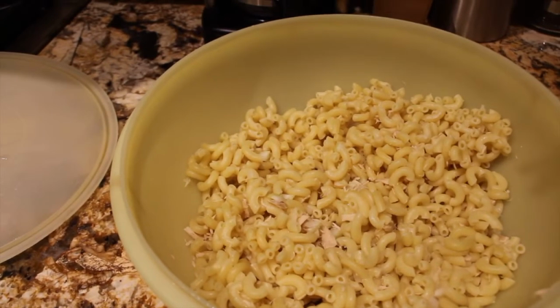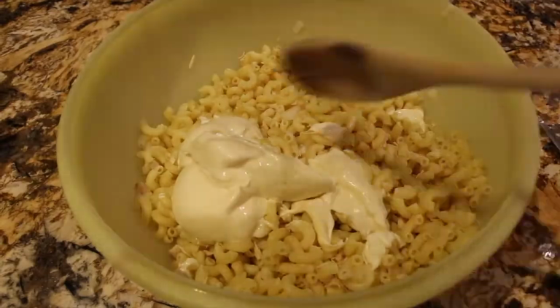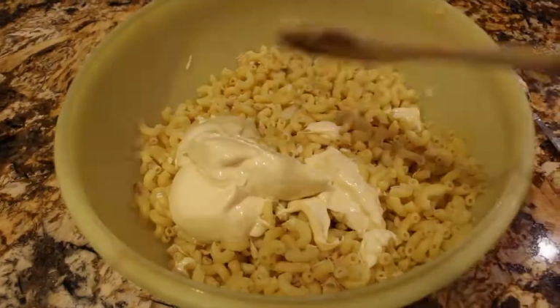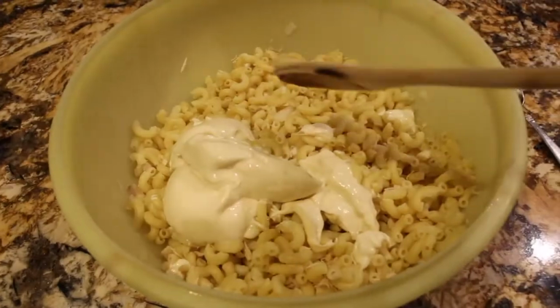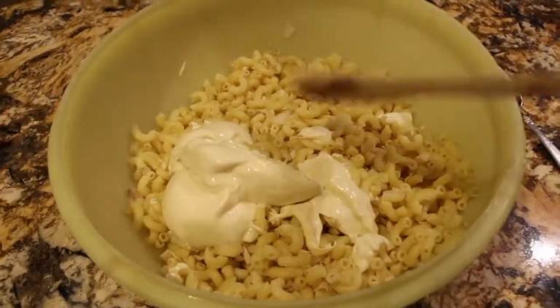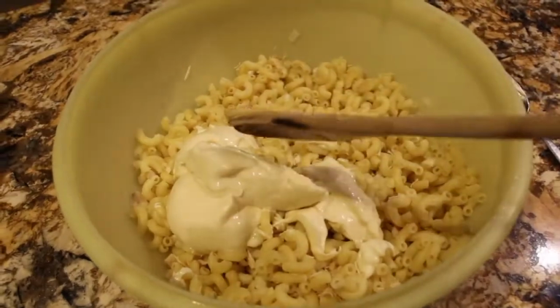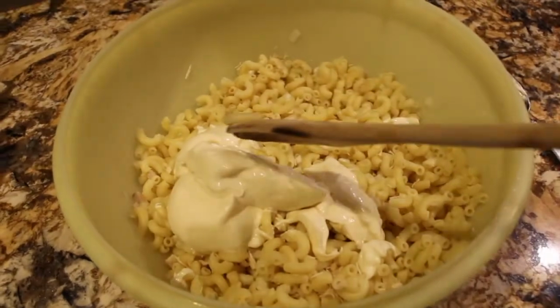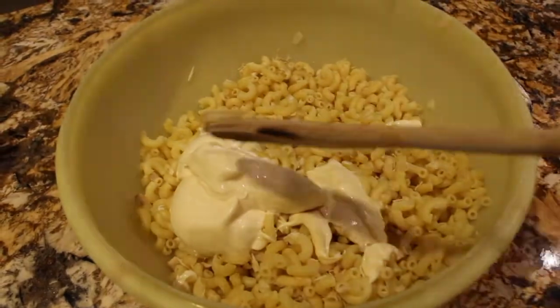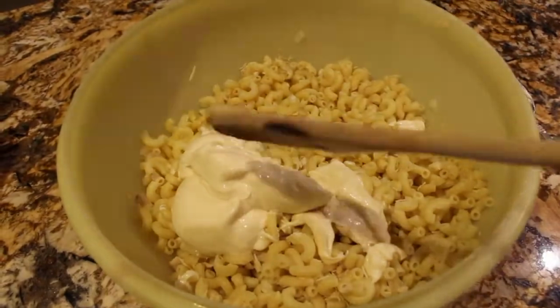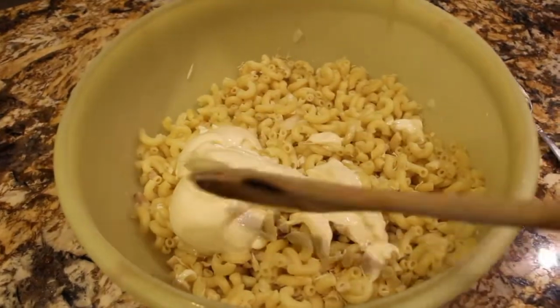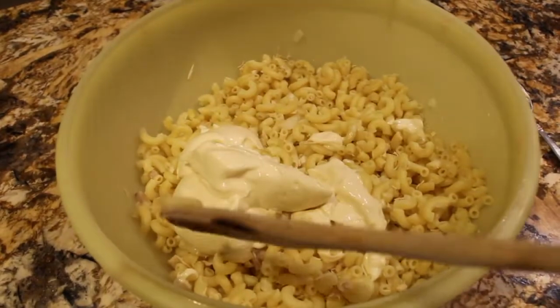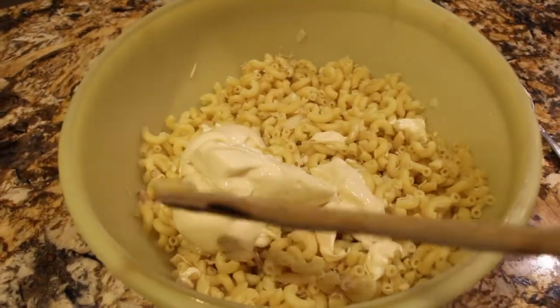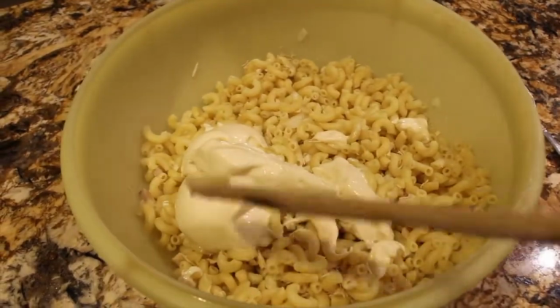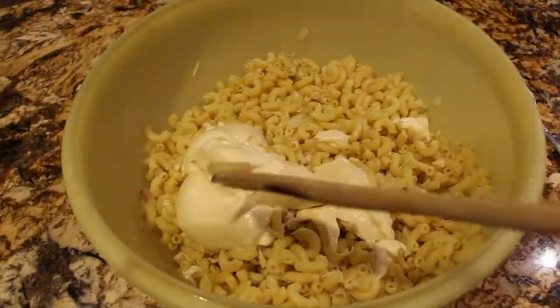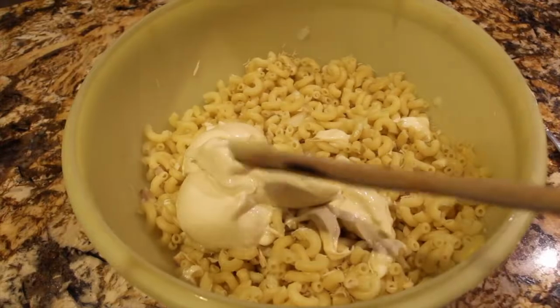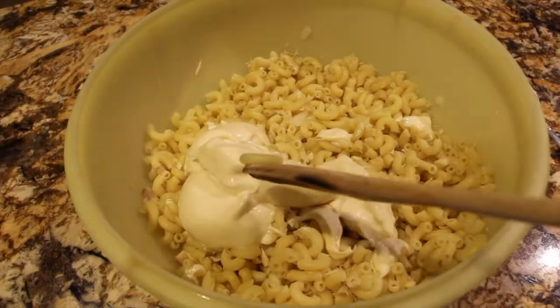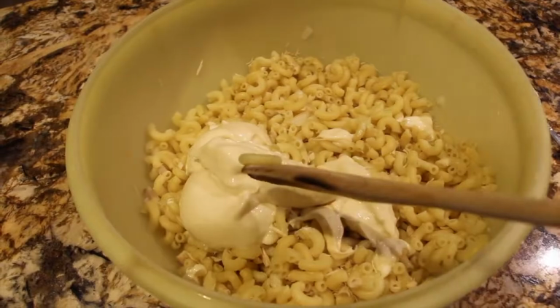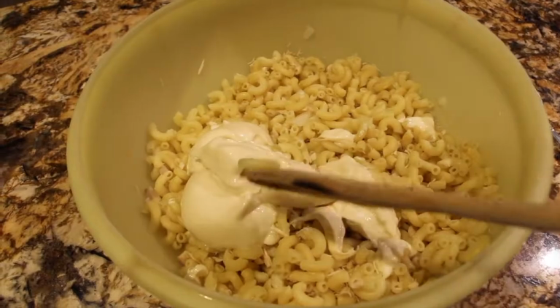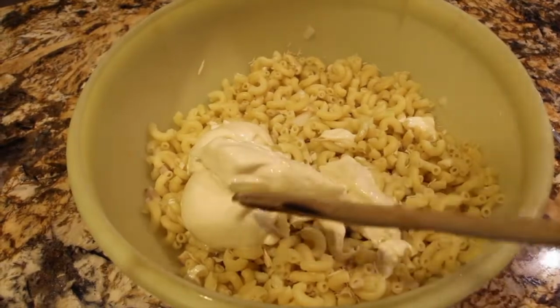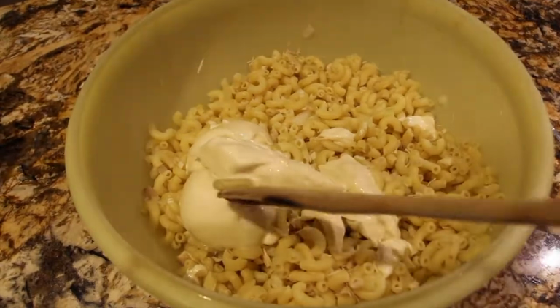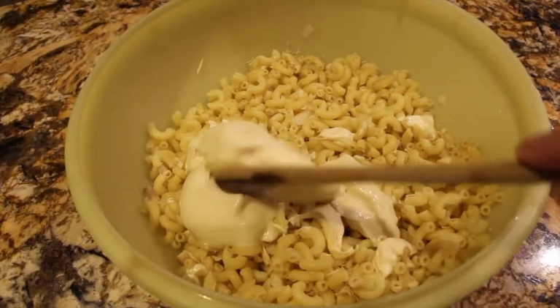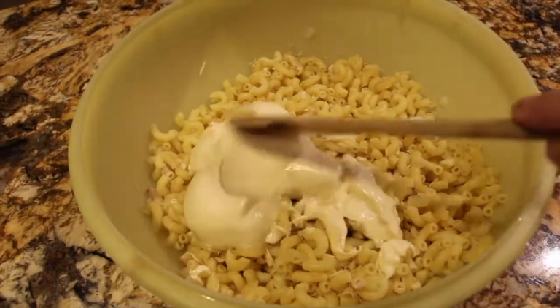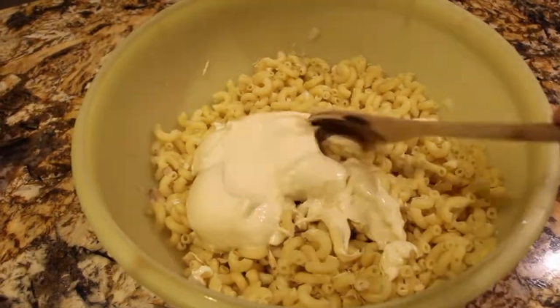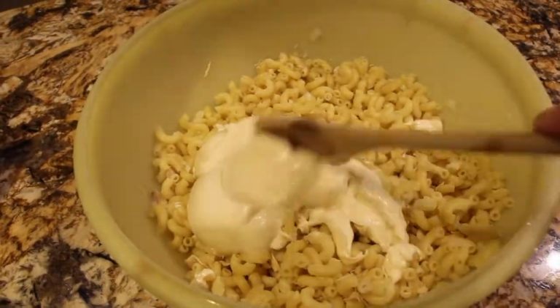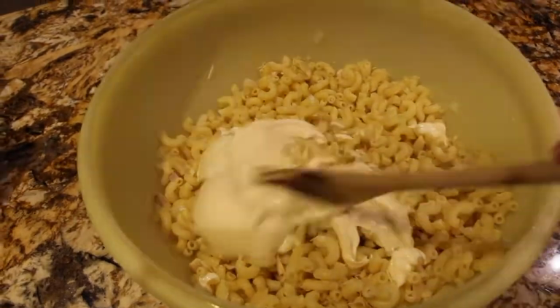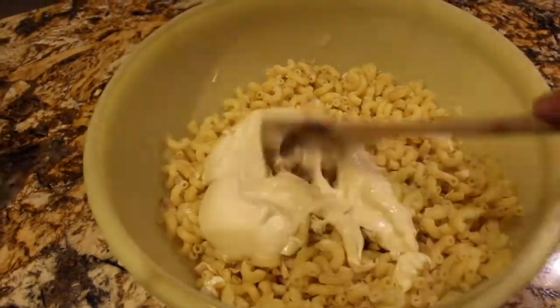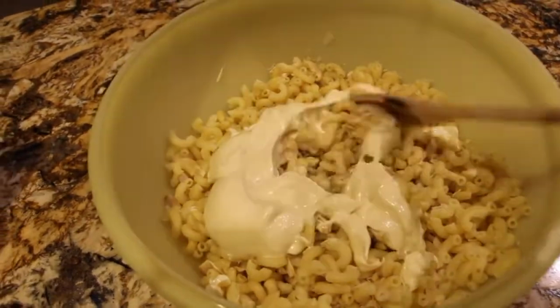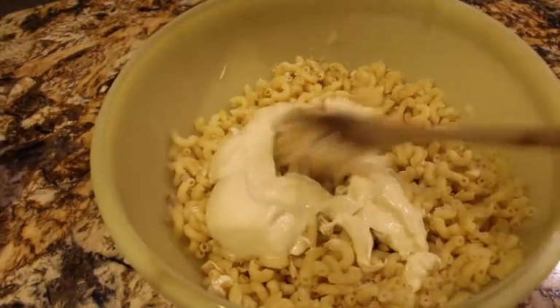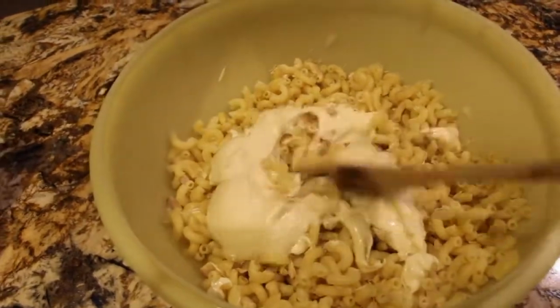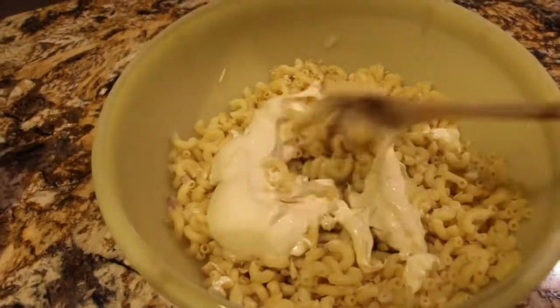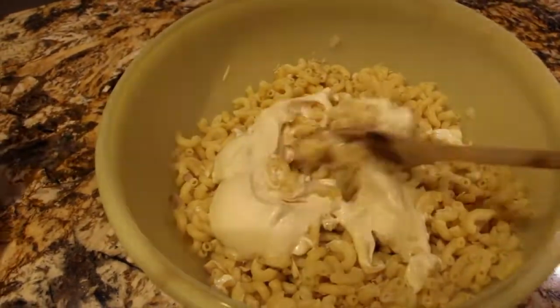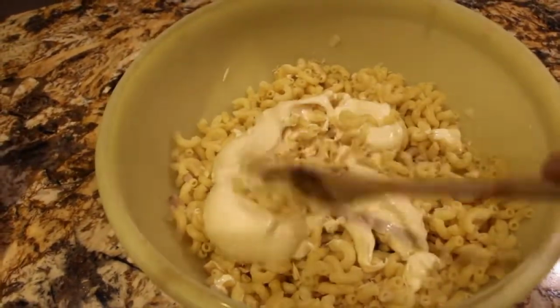Now that the noodles have cooled, I'll add in enough mayonnaise and mix it all in.